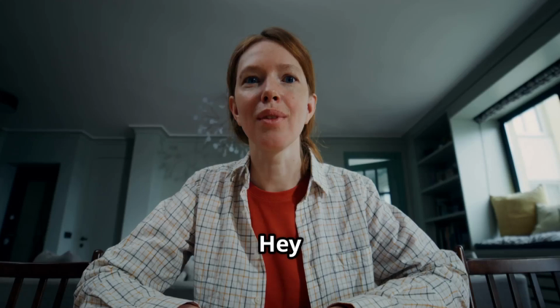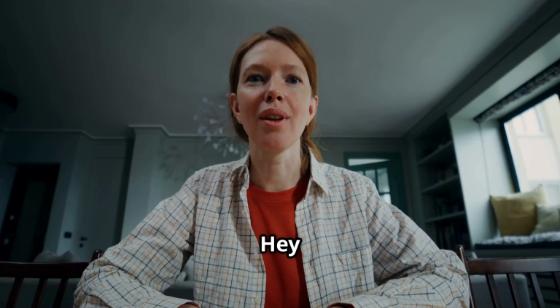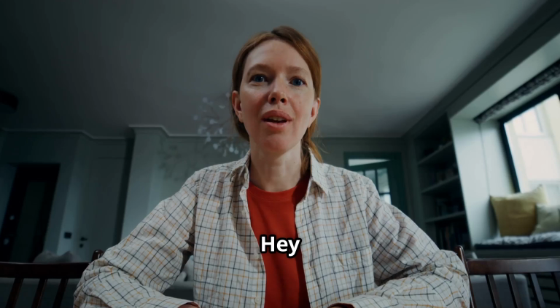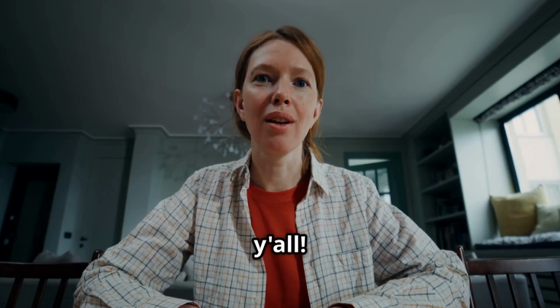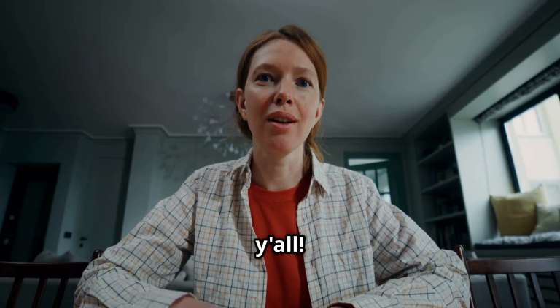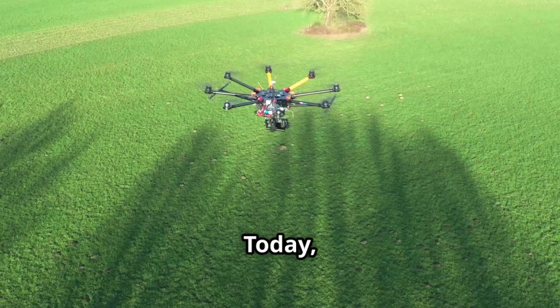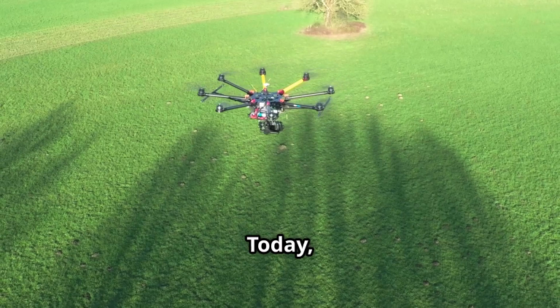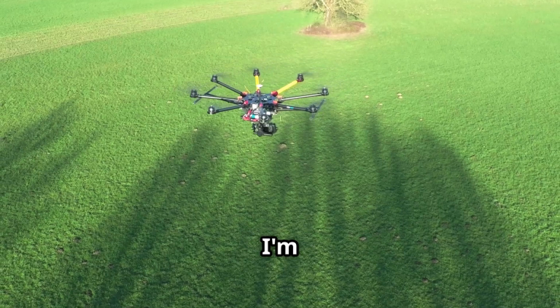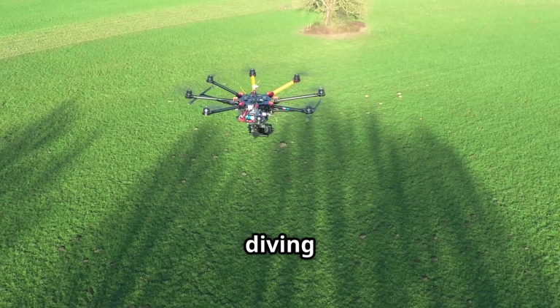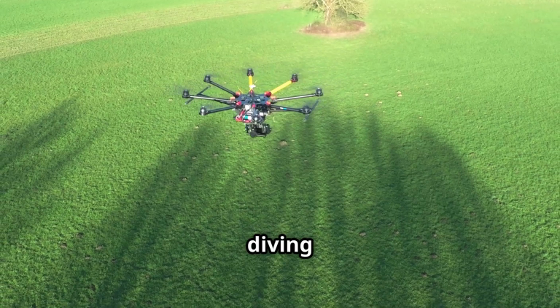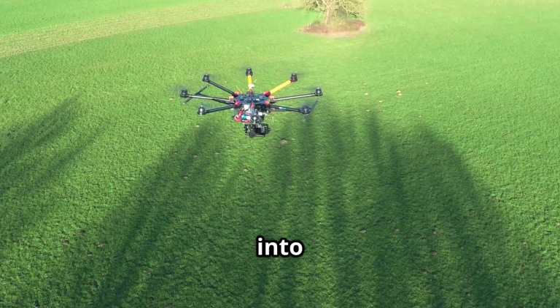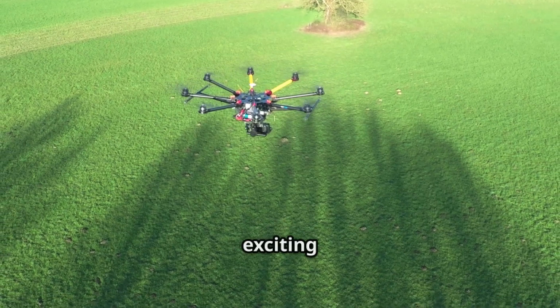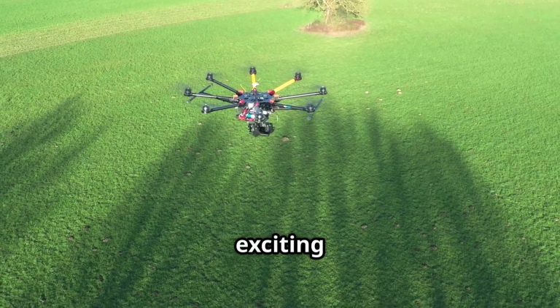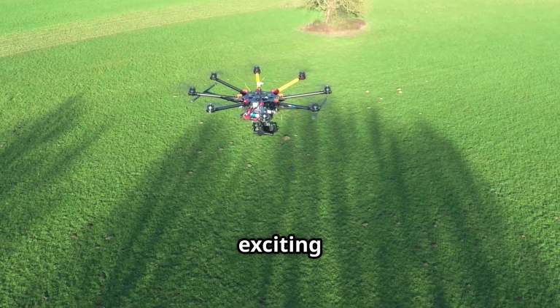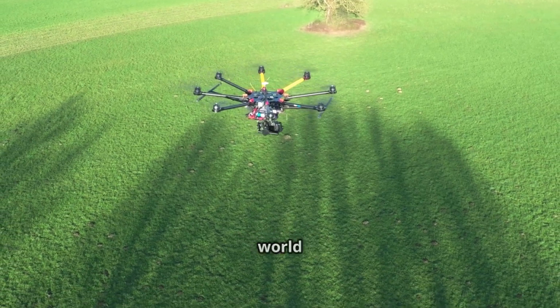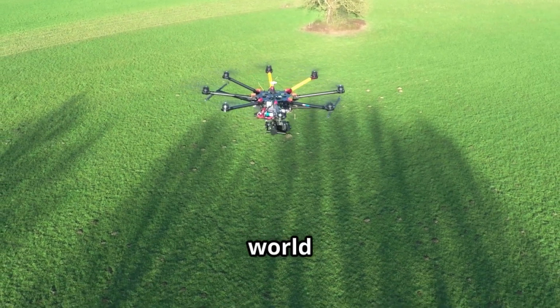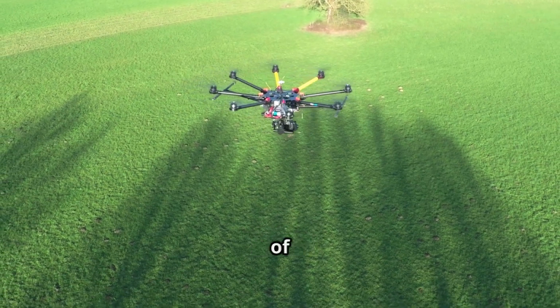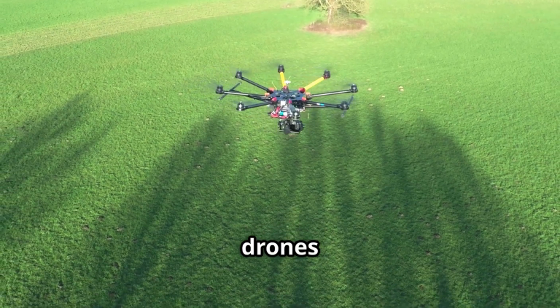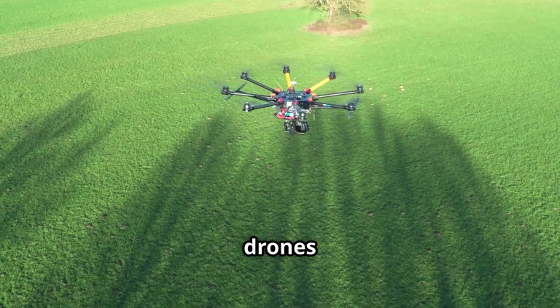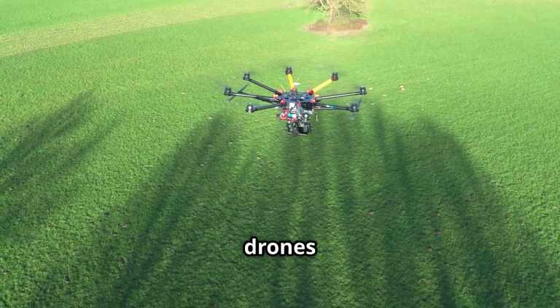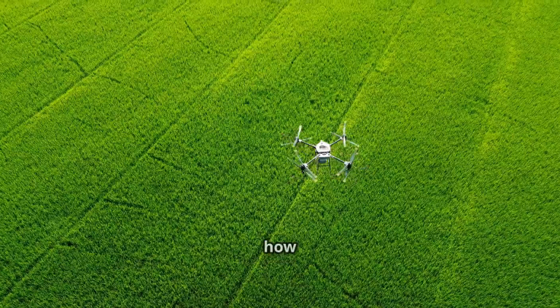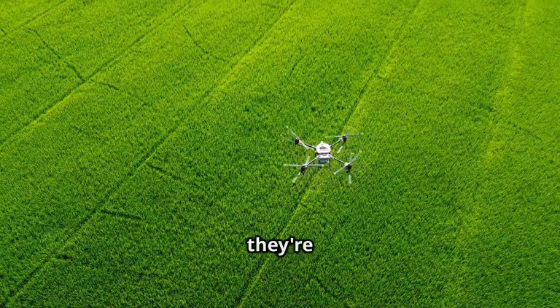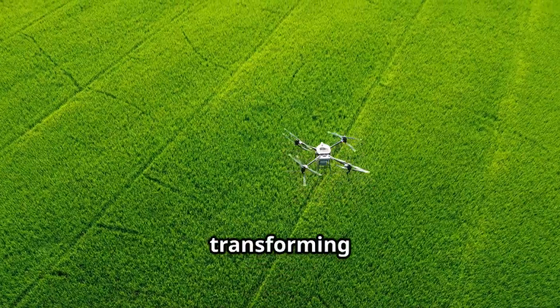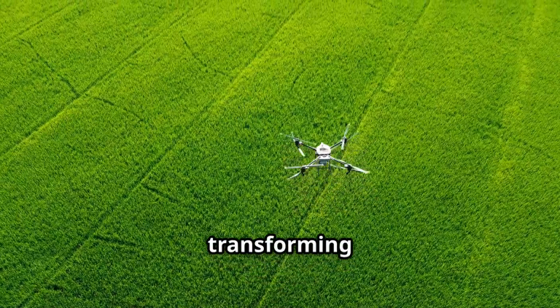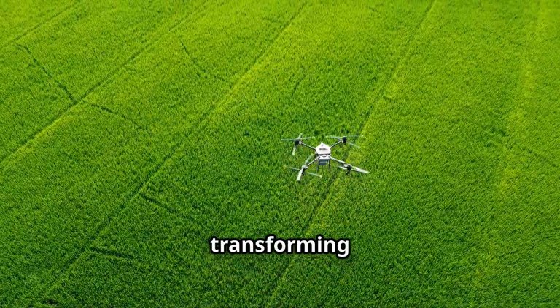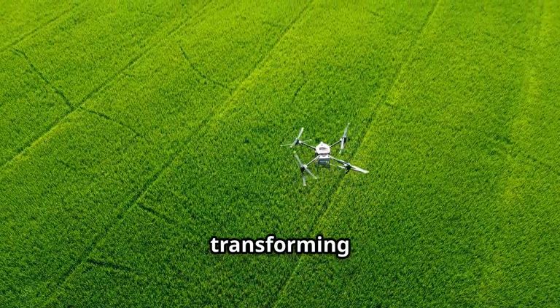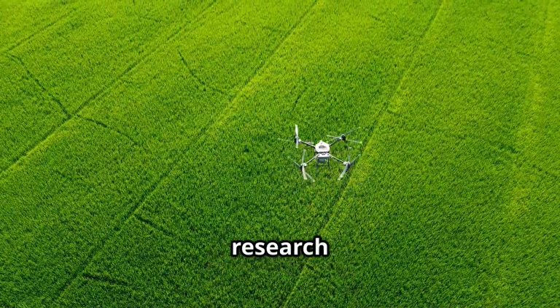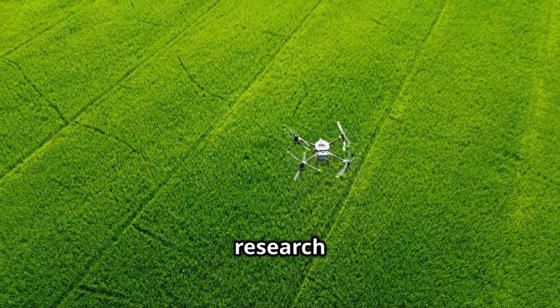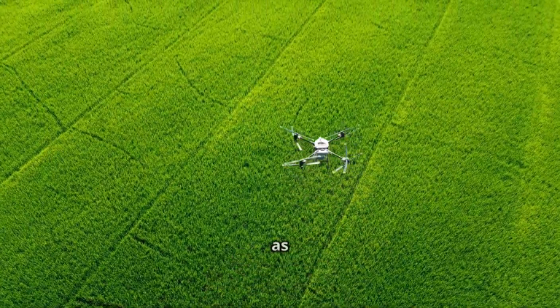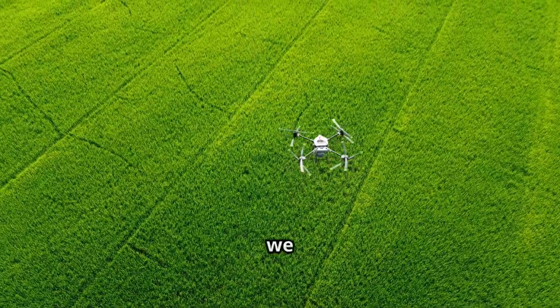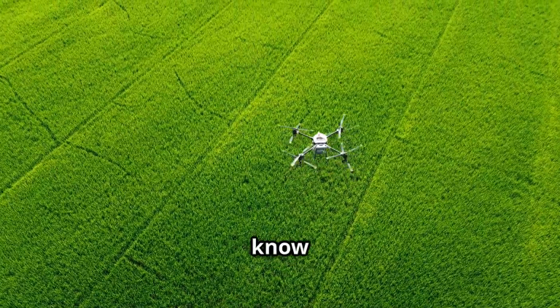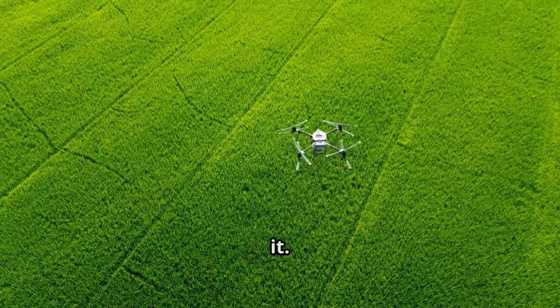Hey y'all, today I'm diving into the exciting world of drones and how they're transforming research as we know it.